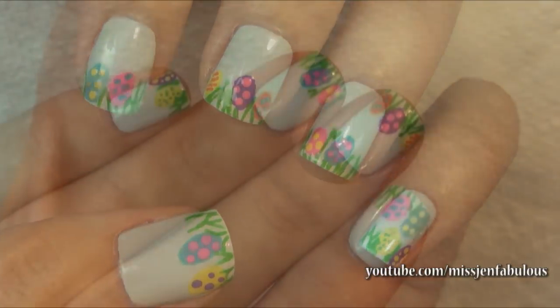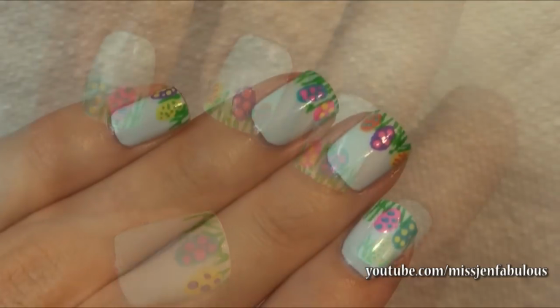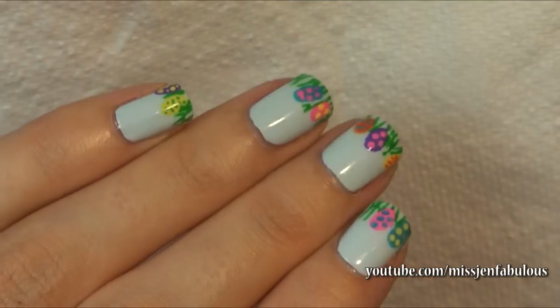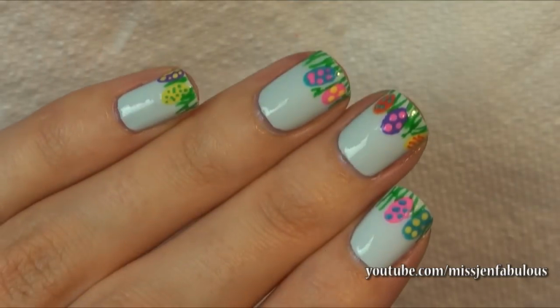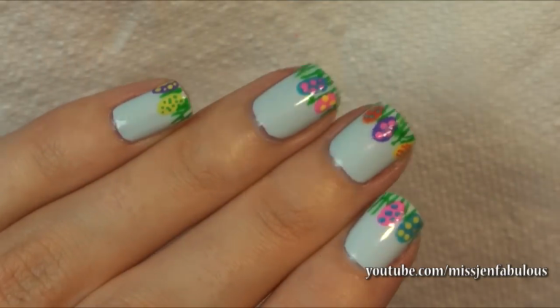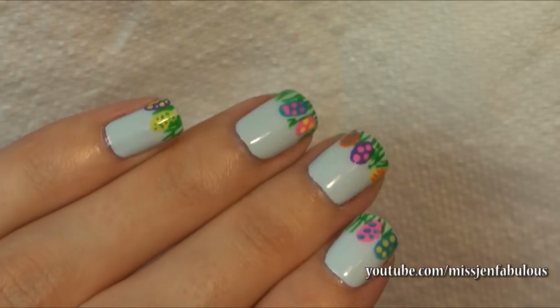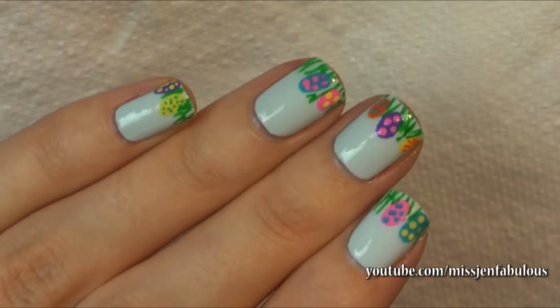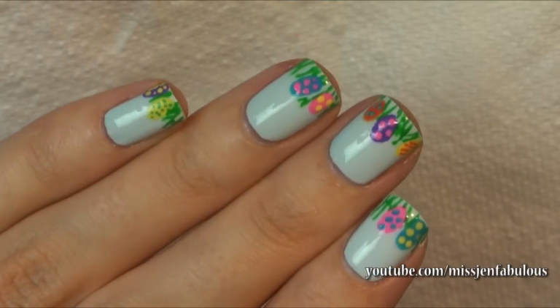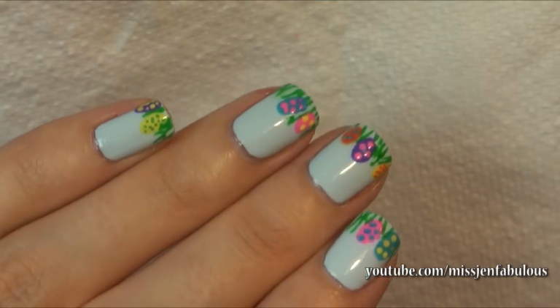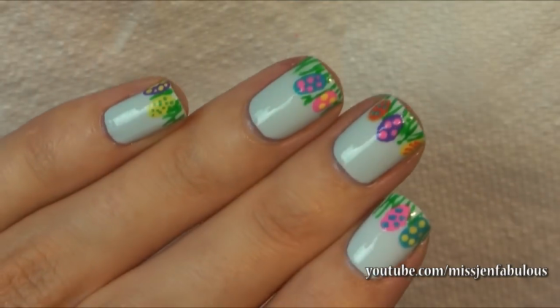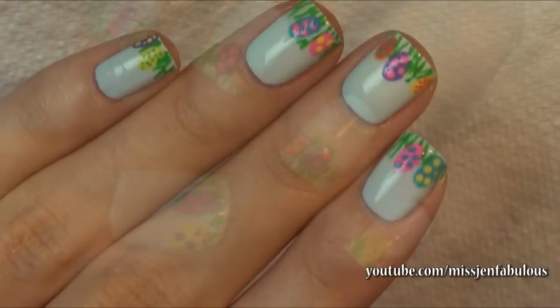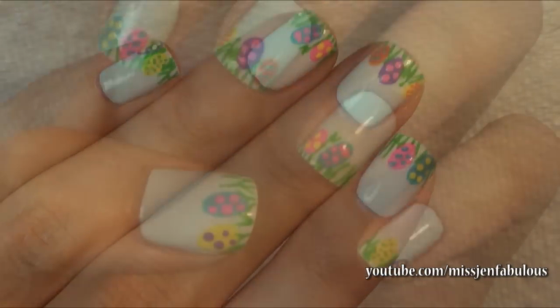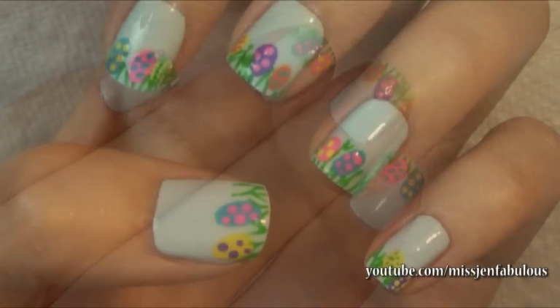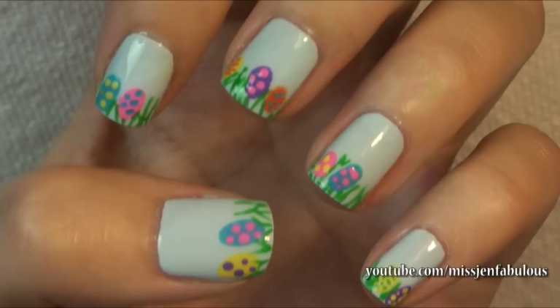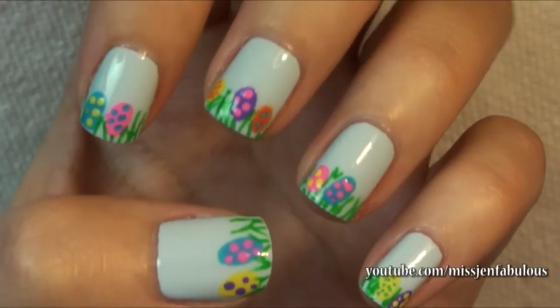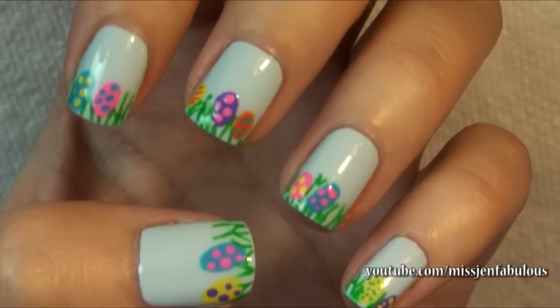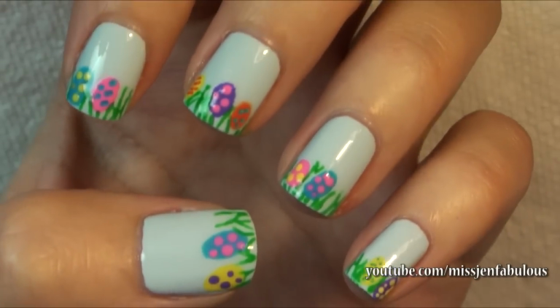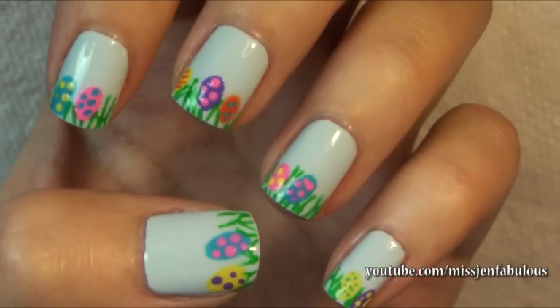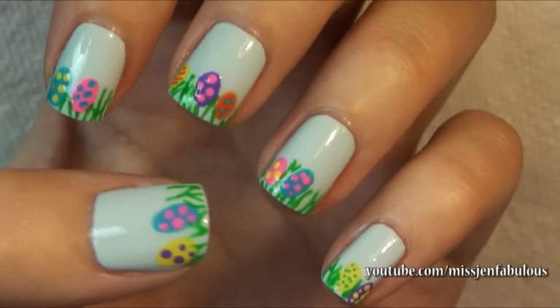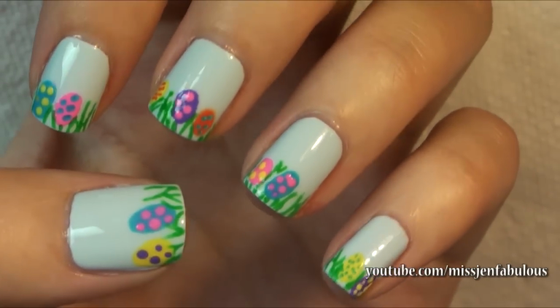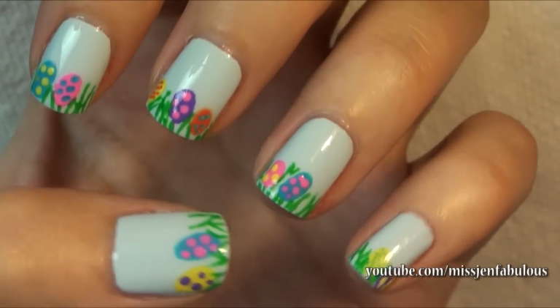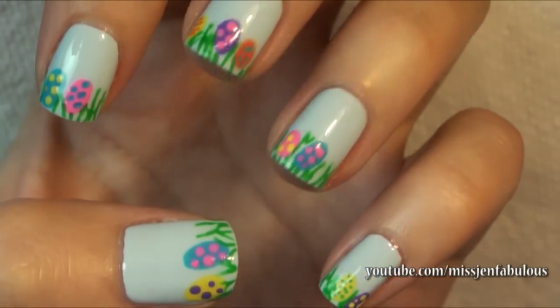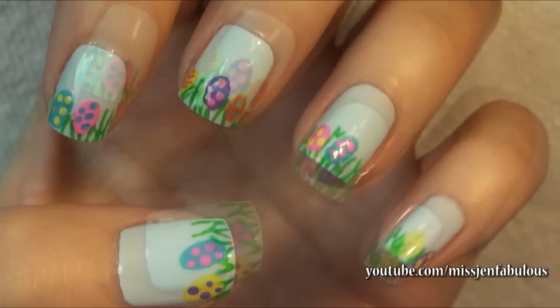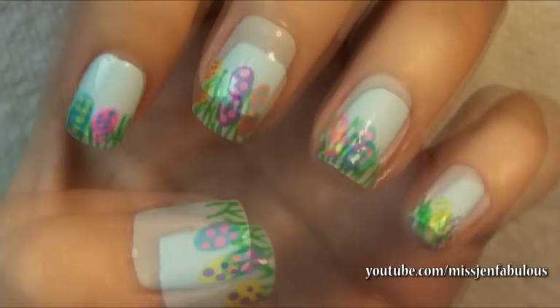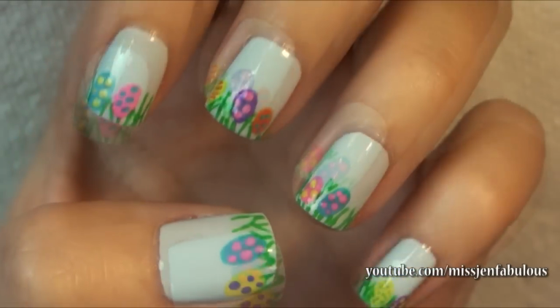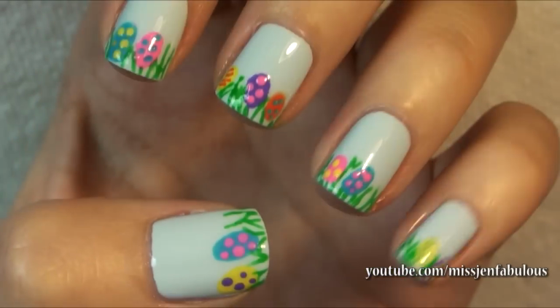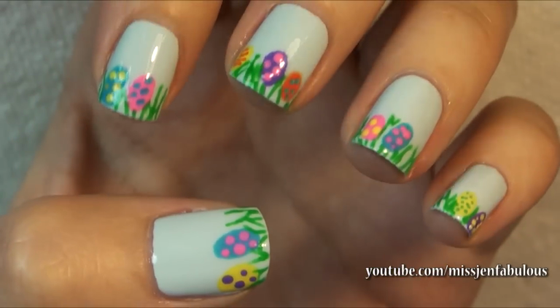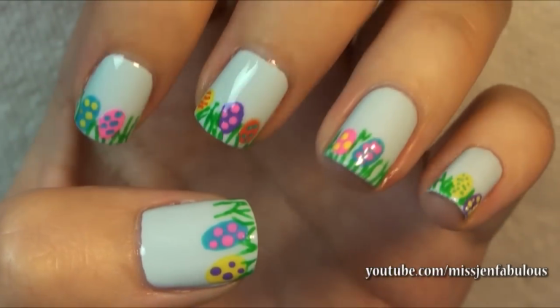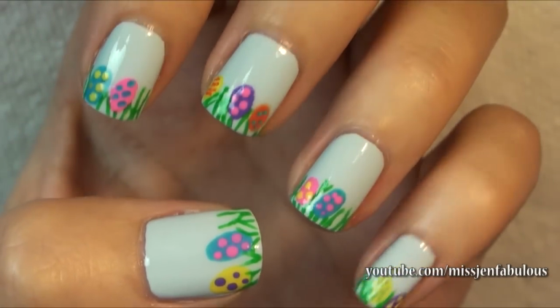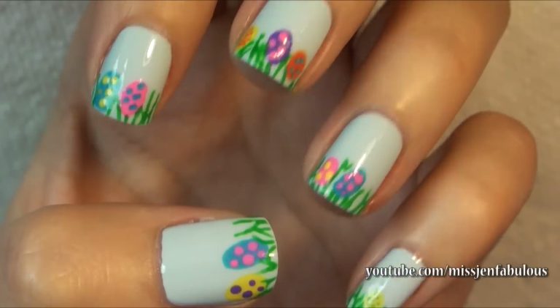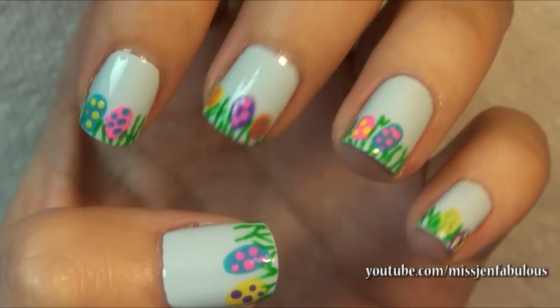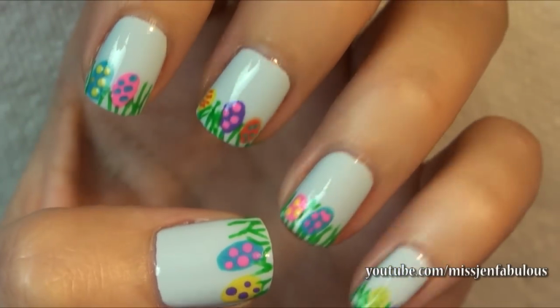This is just the cutest Easter manicure ever. I hope that you guys like this one and try it out. Let's move on to manicure number three.